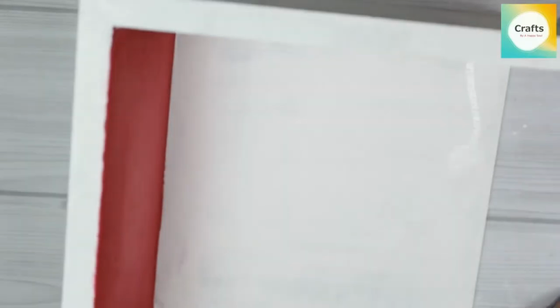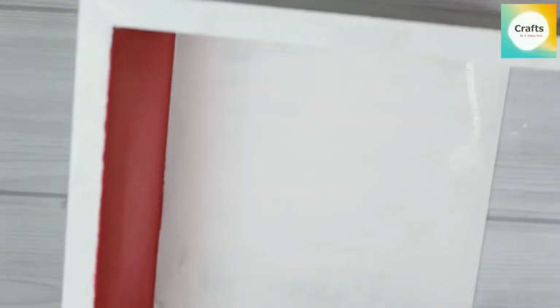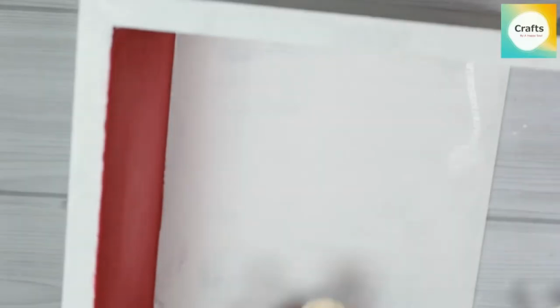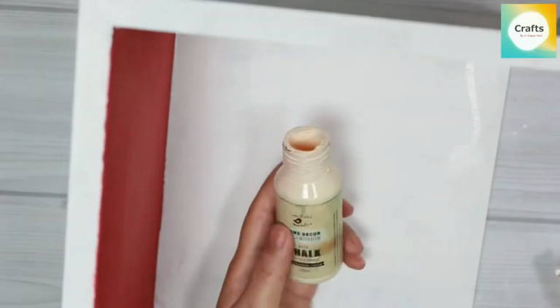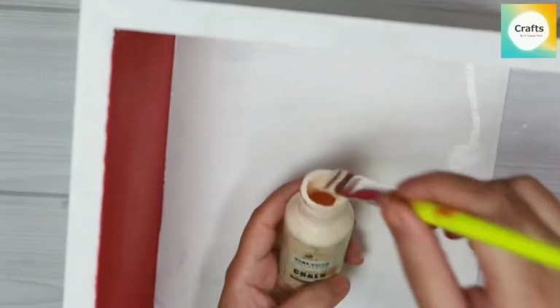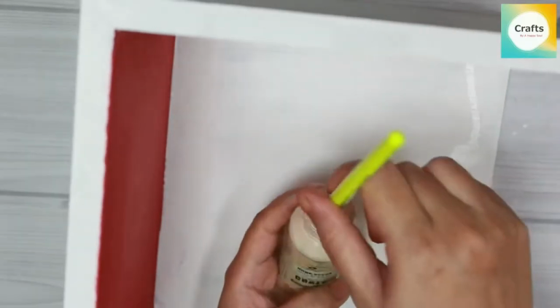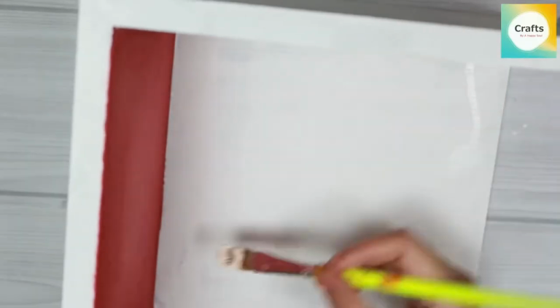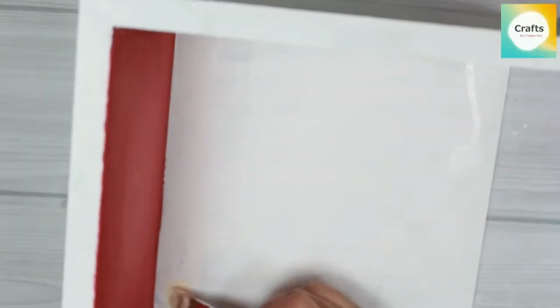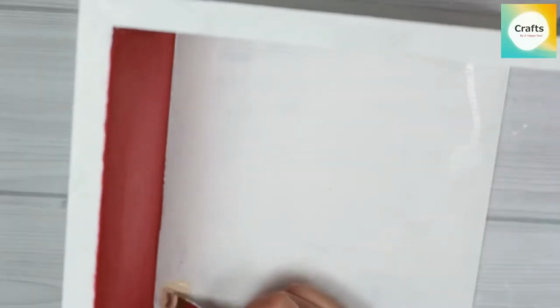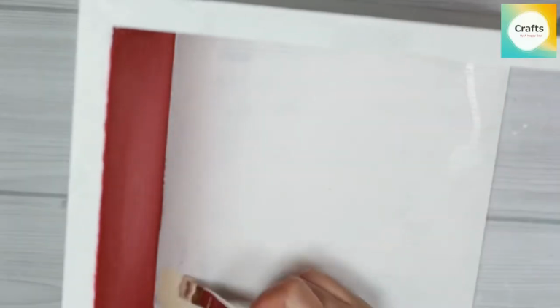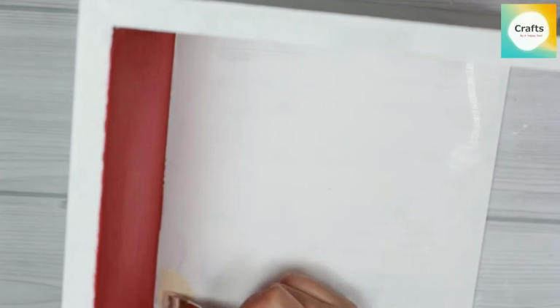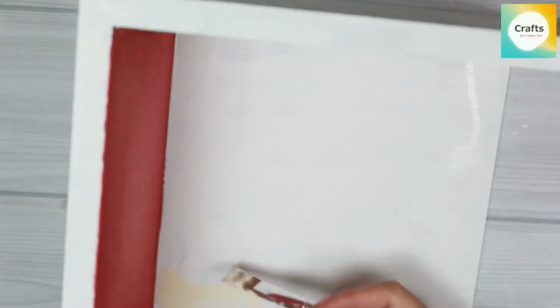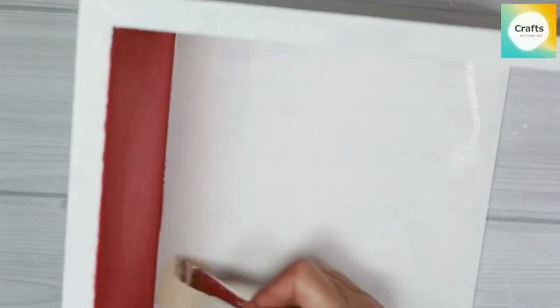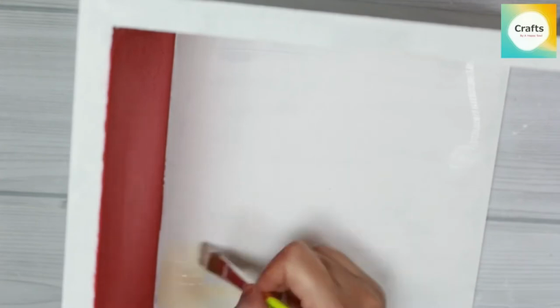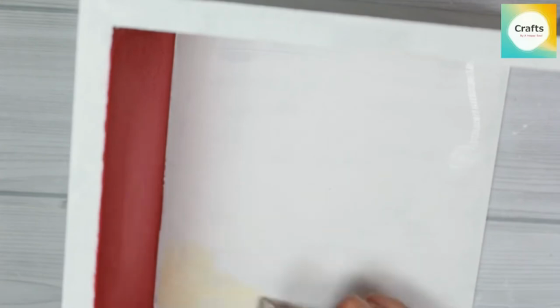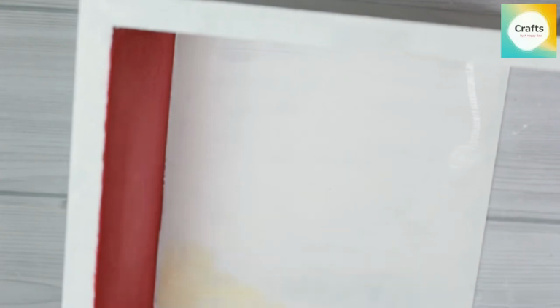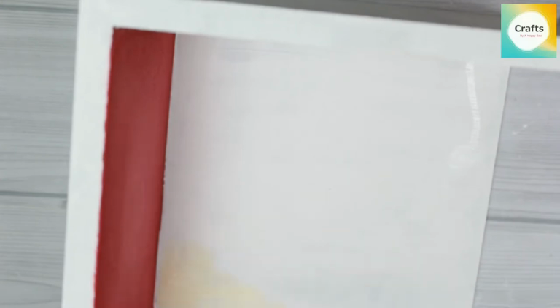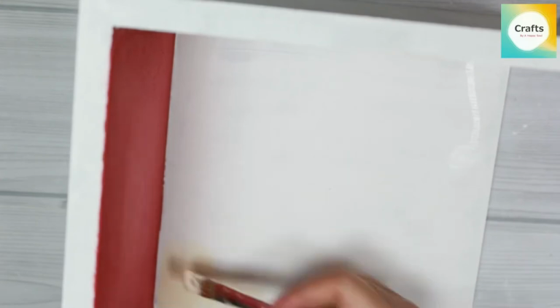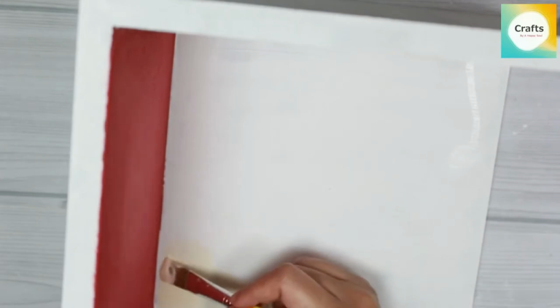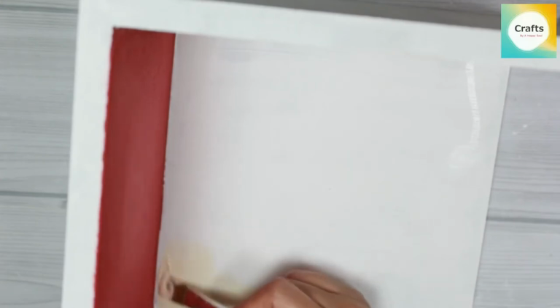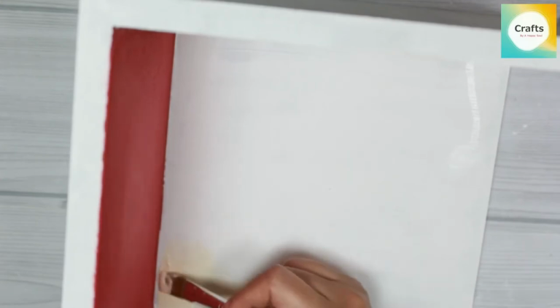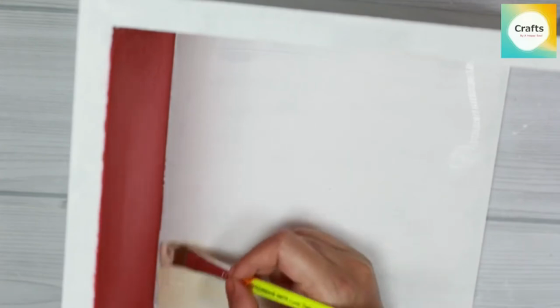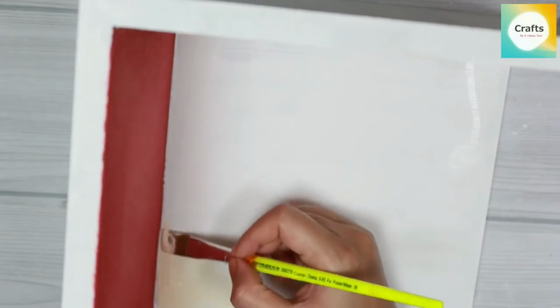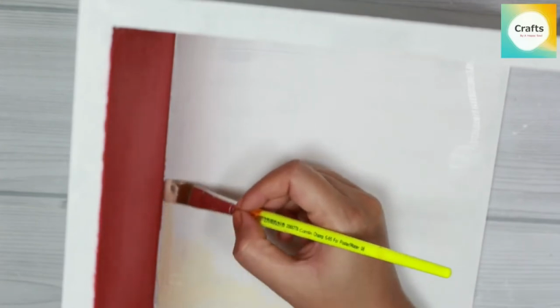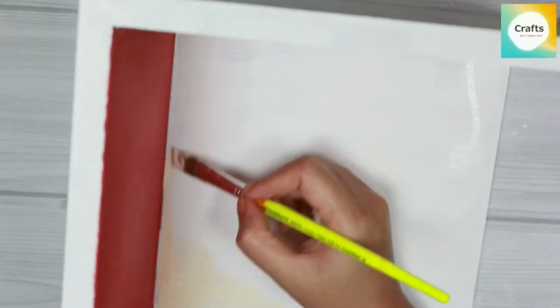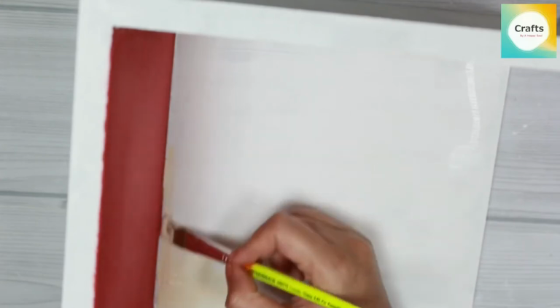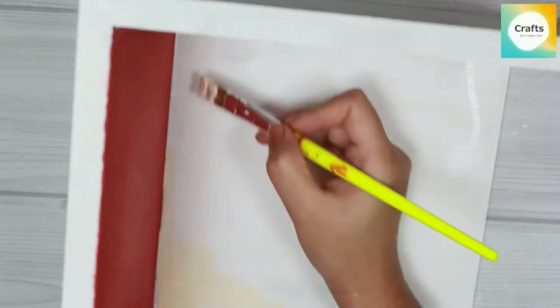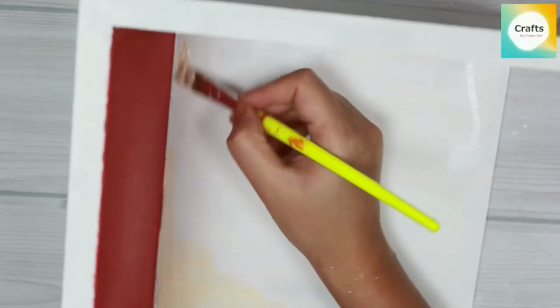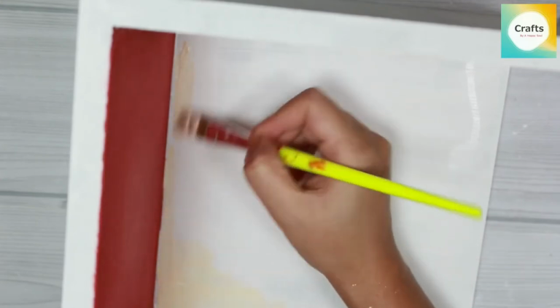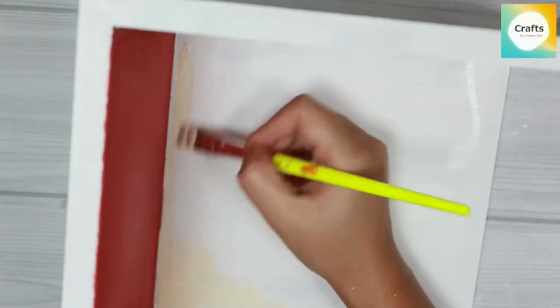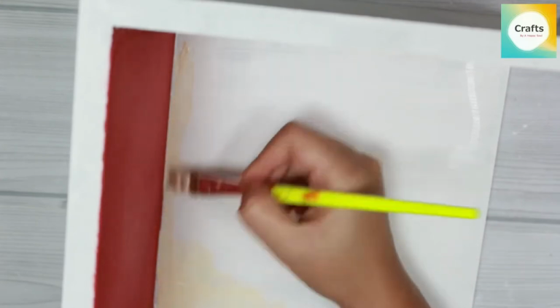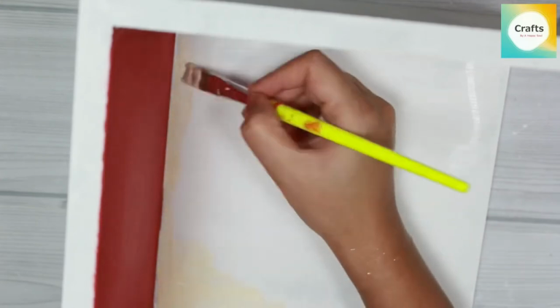Similarly, we will apply the same color on the bookend in a second part. In the other part we will use cream color.